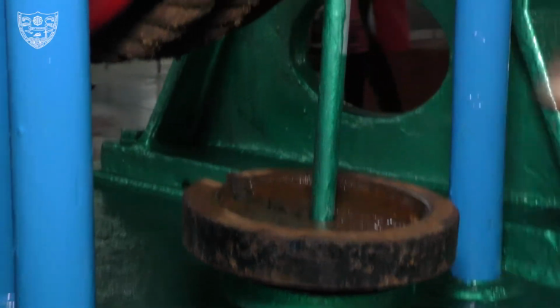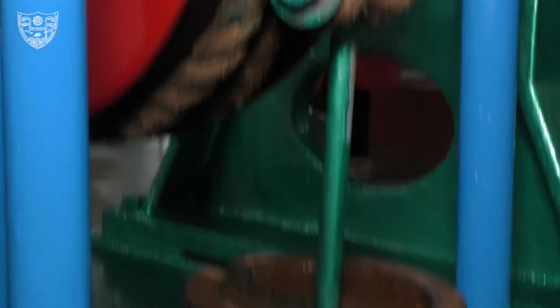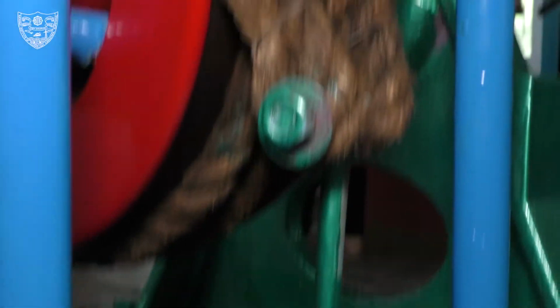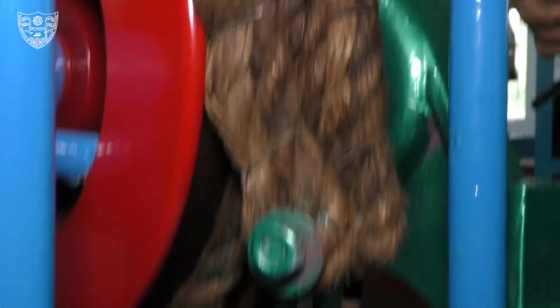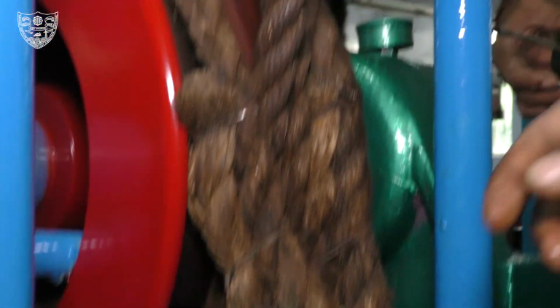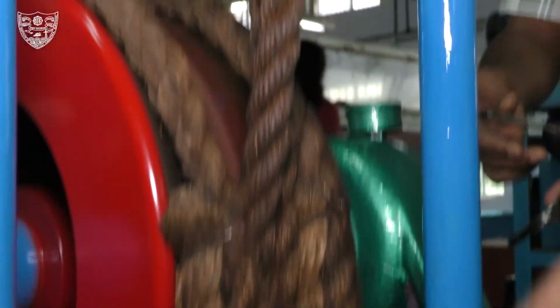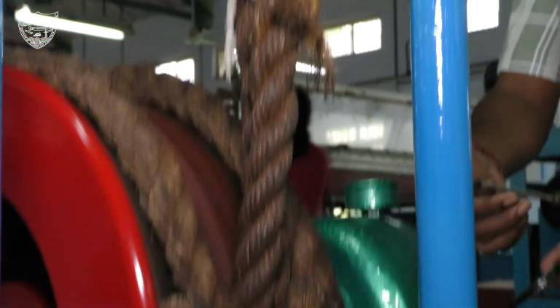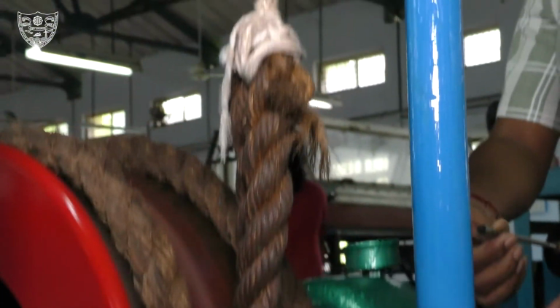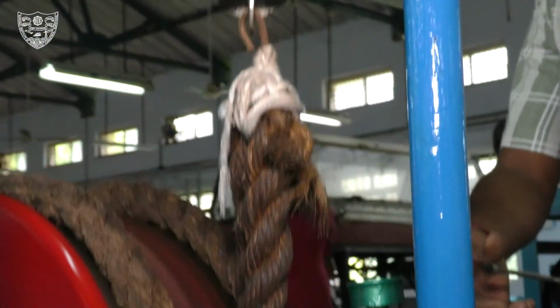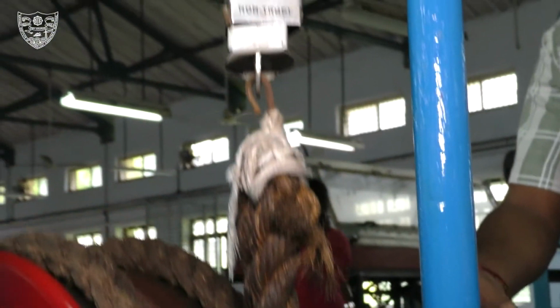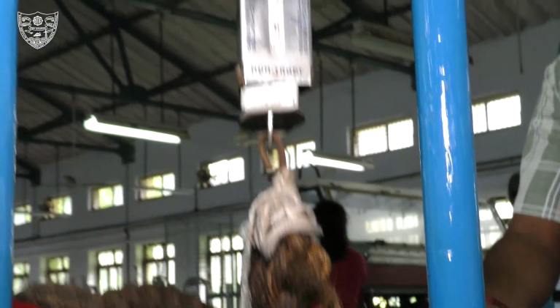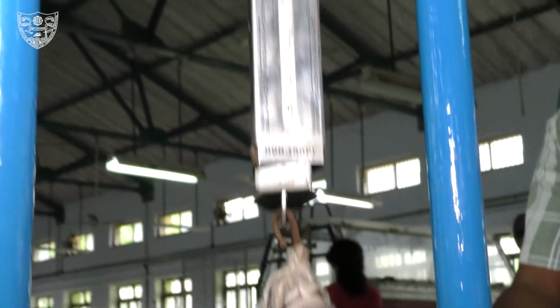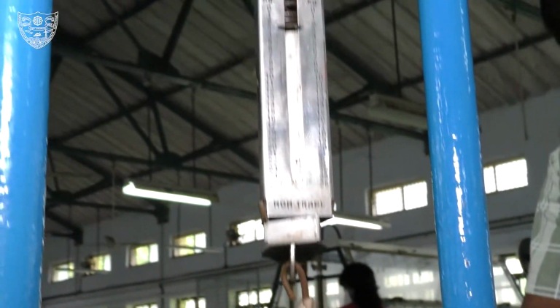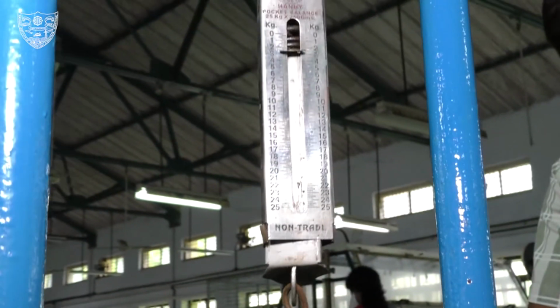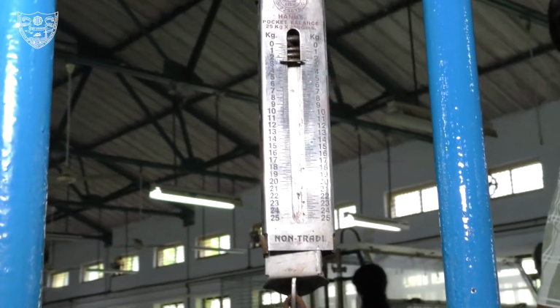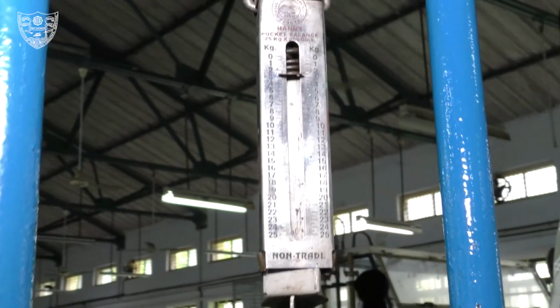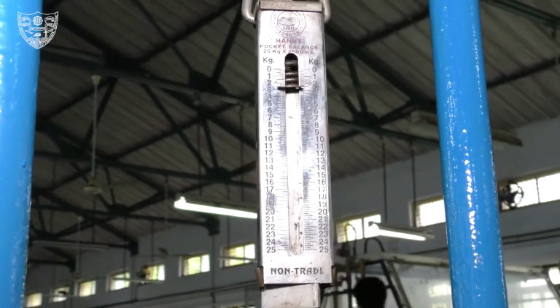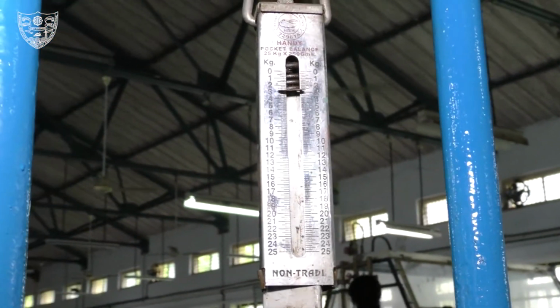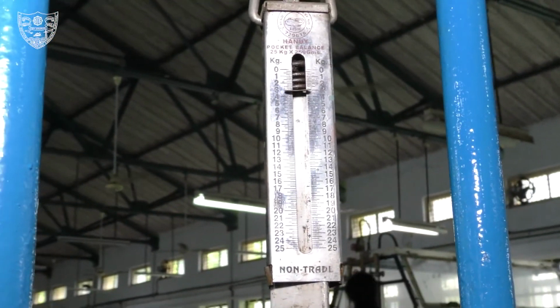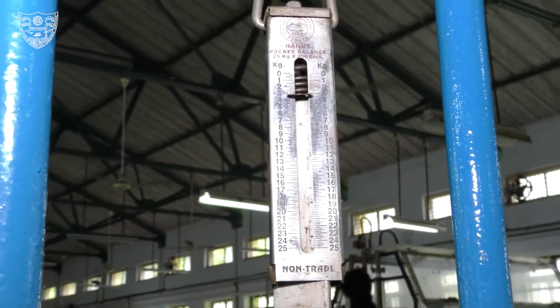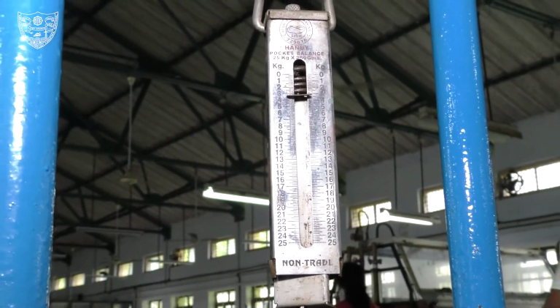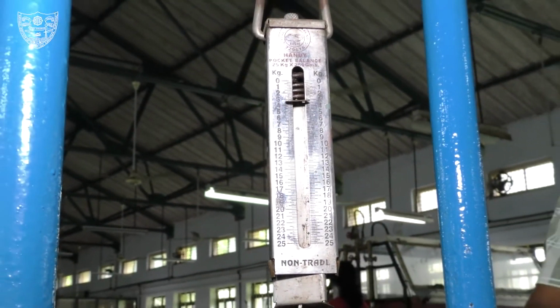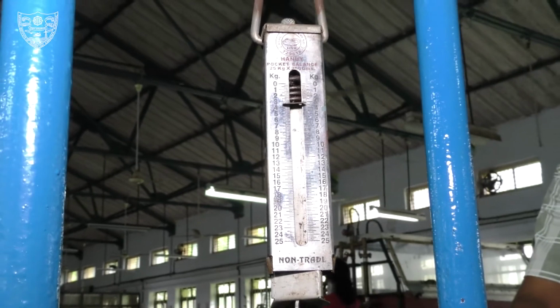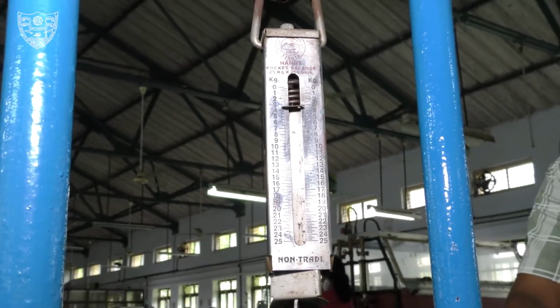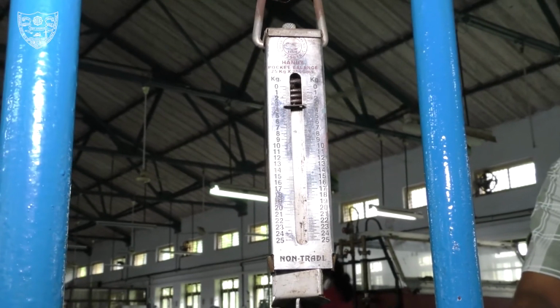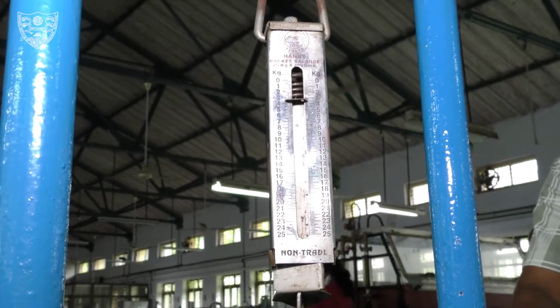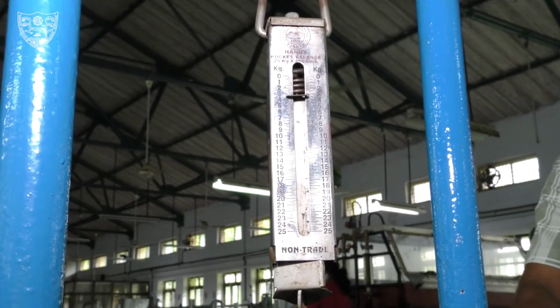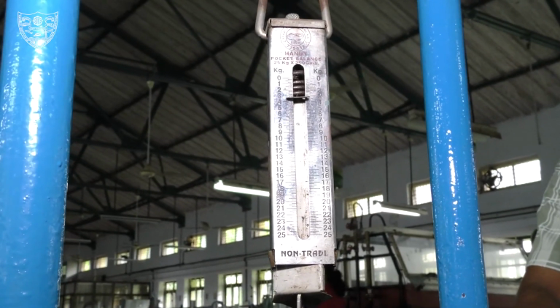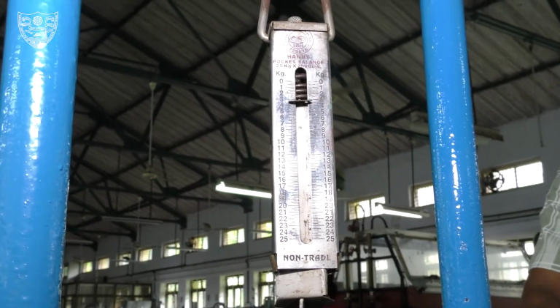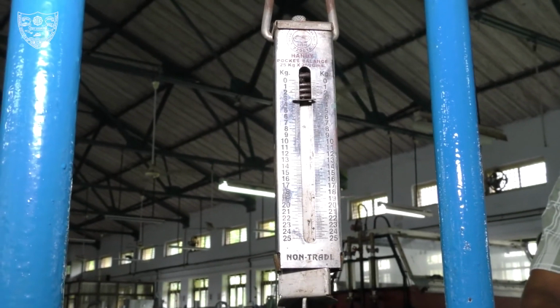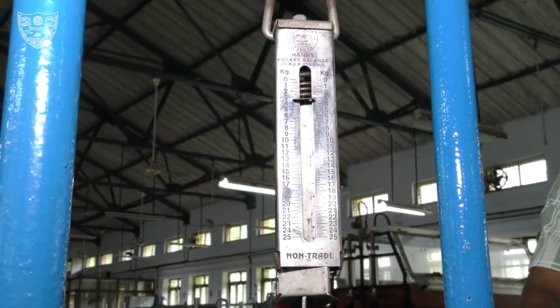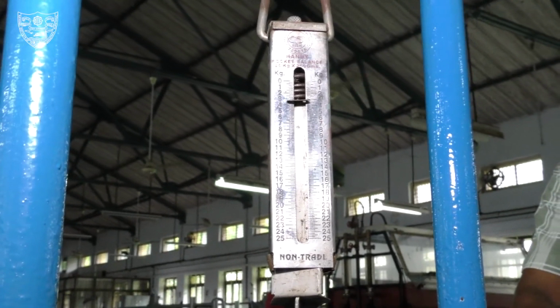Similarly, apply the weight on the pan and repeat the process for different trials by setting the head constant.